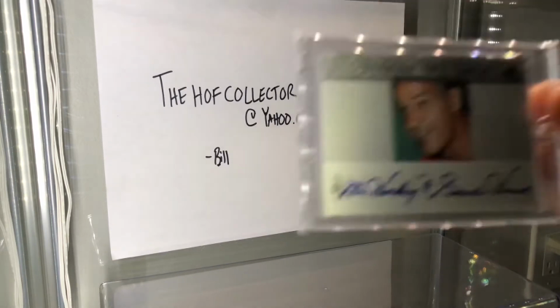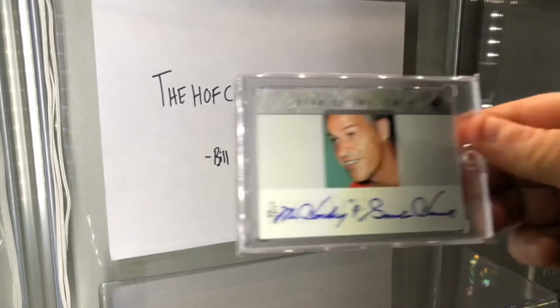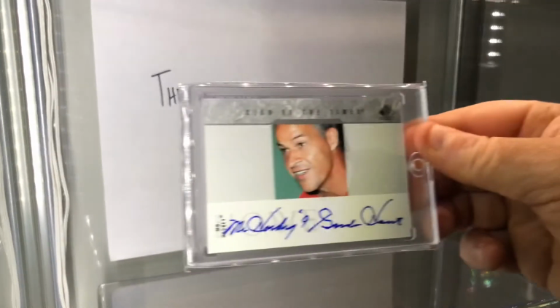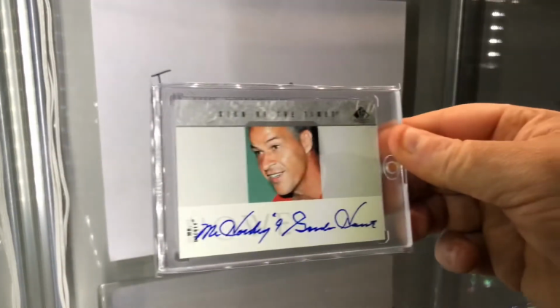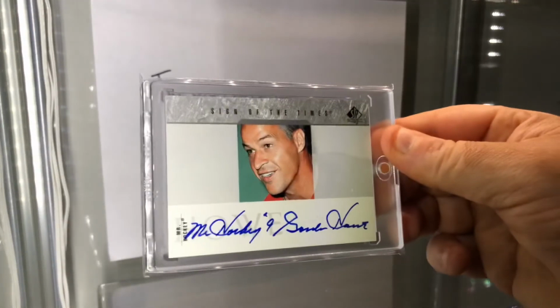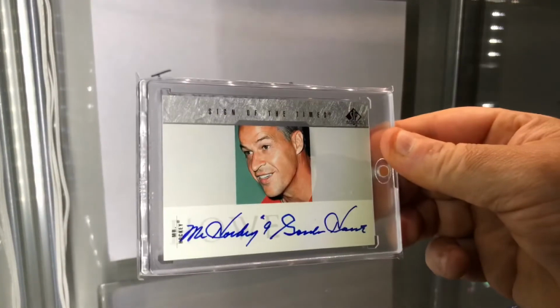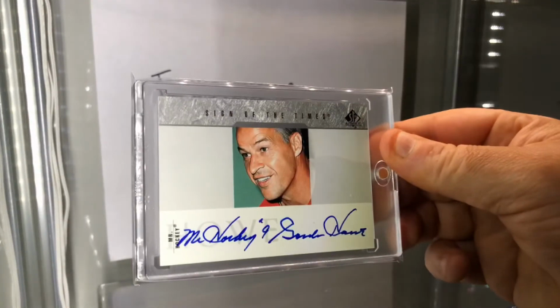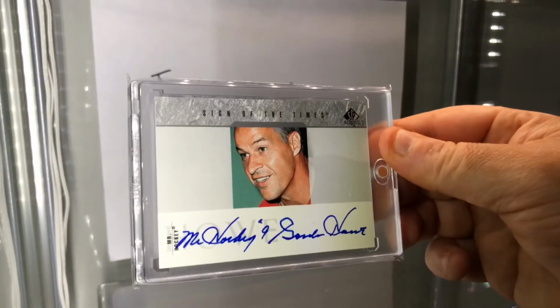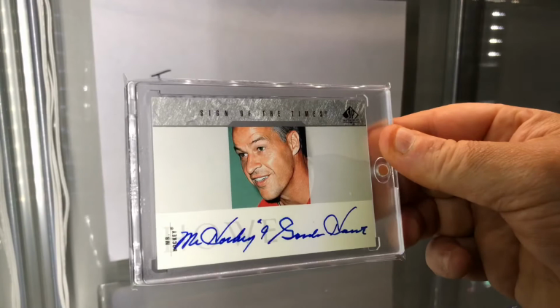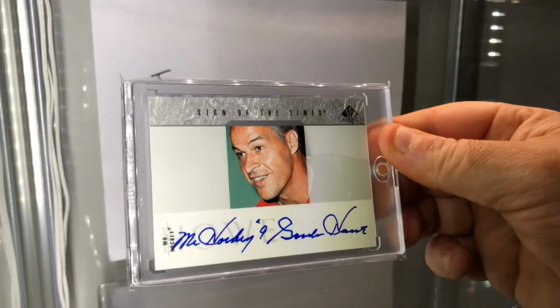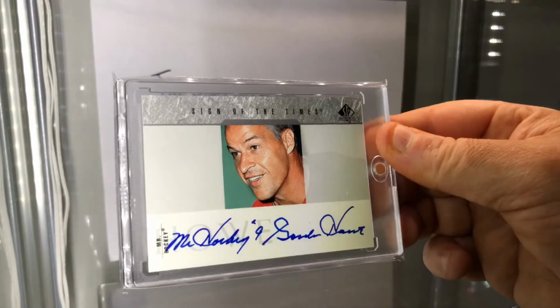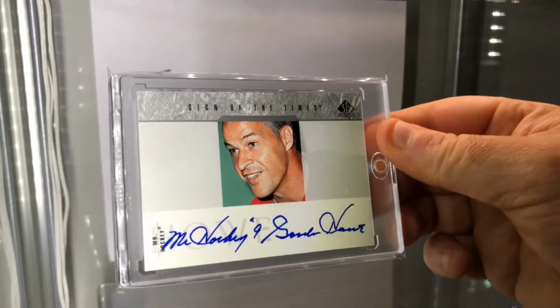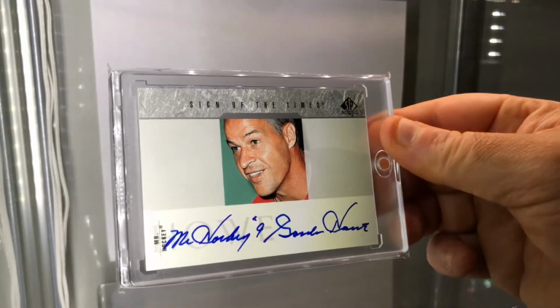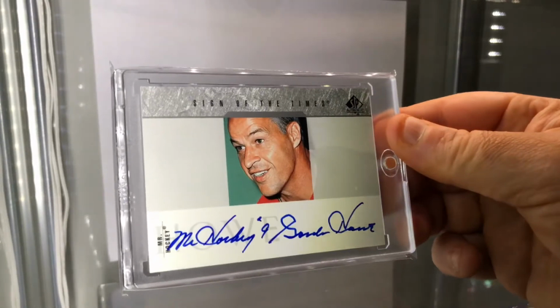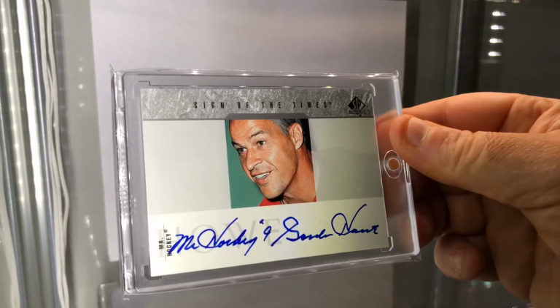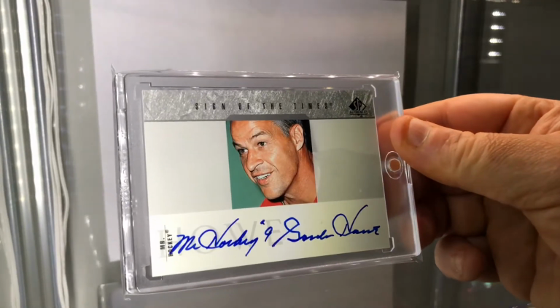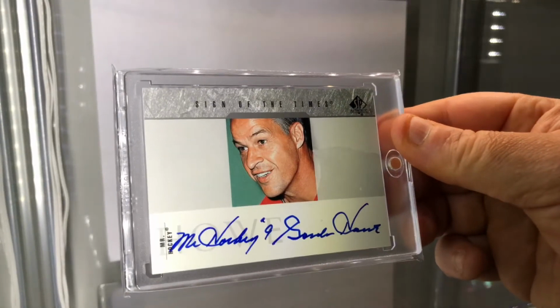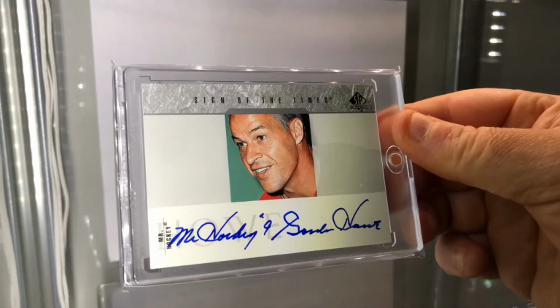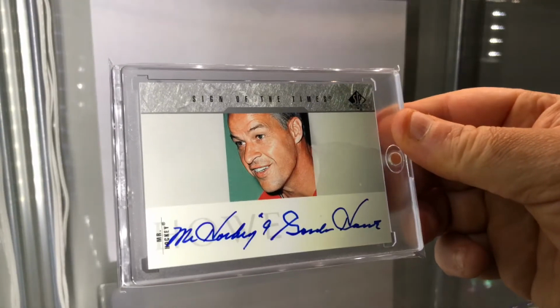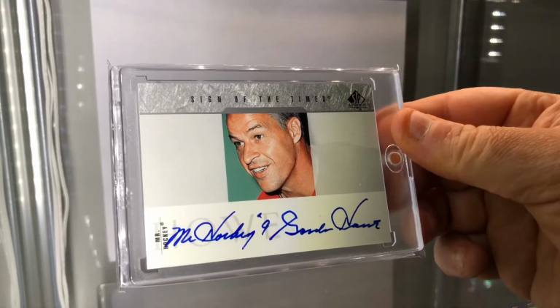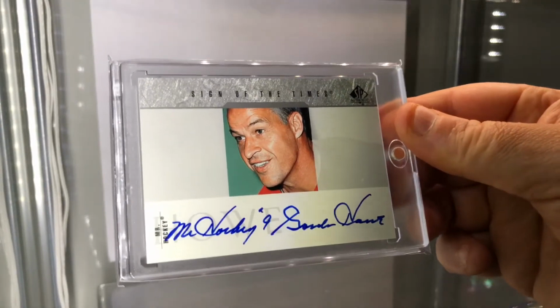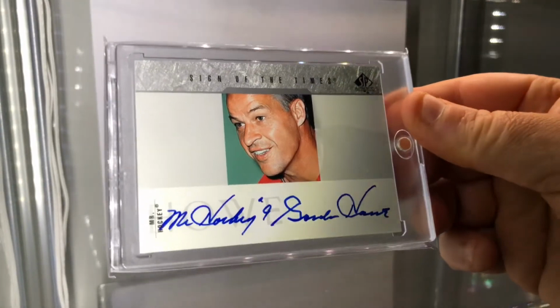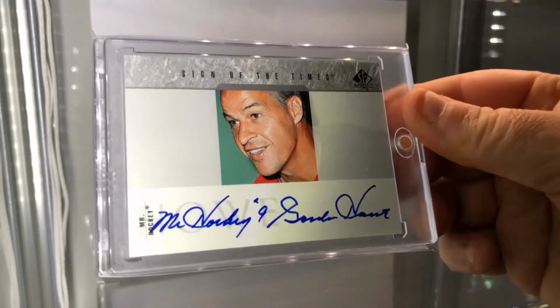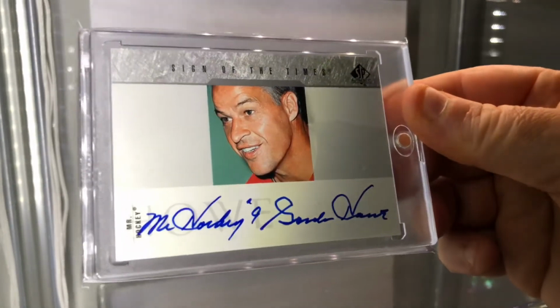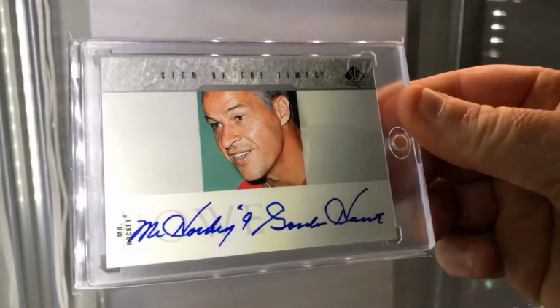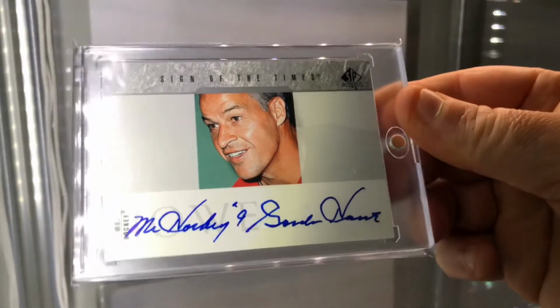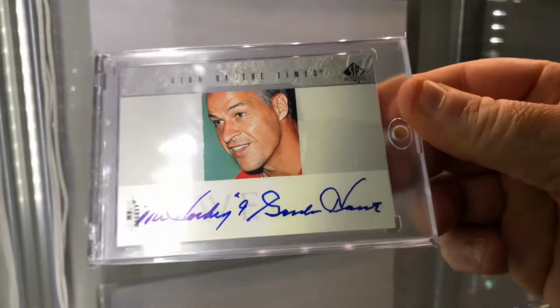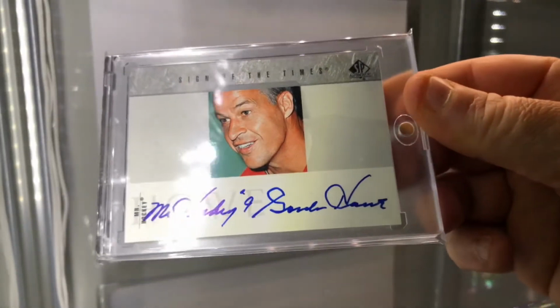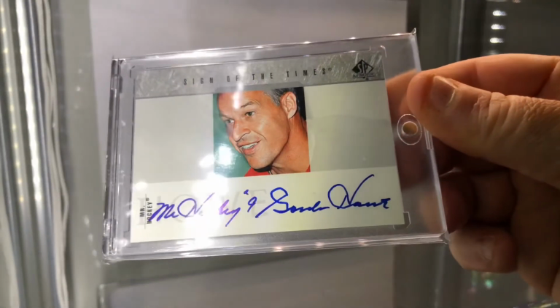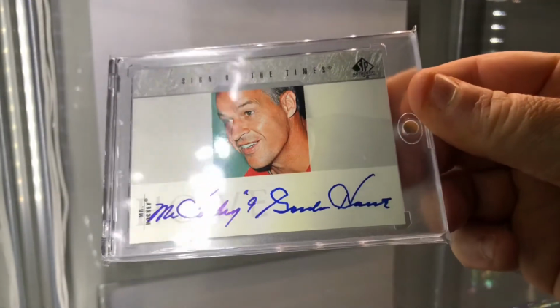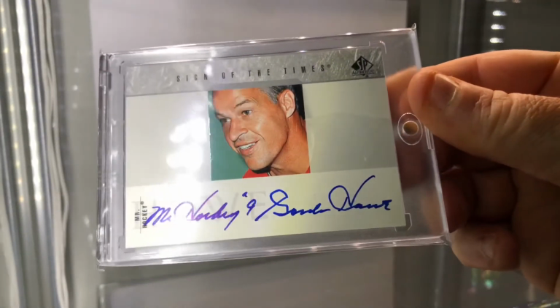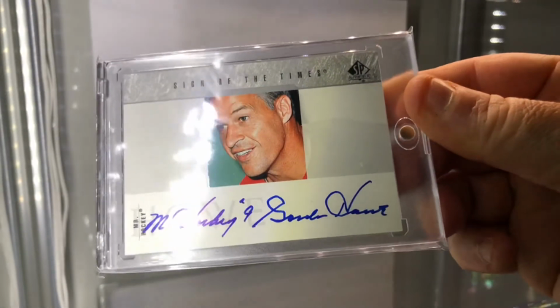And one of the best hockey players of all time, inscribed to 'Mr. Hockey' — Gordie Howe.